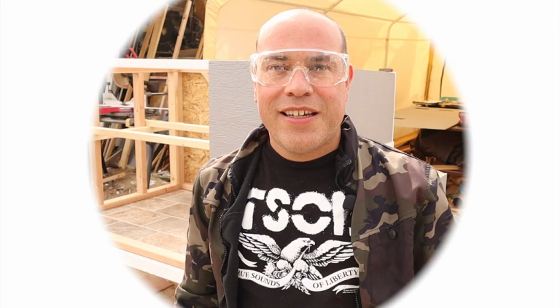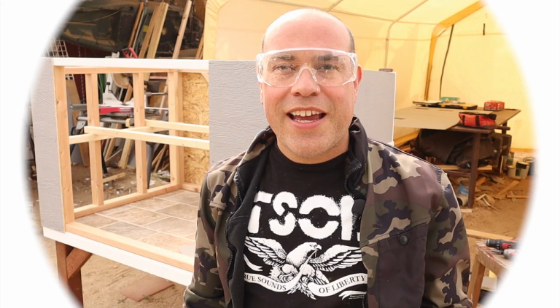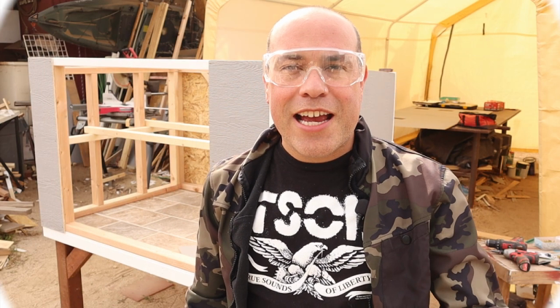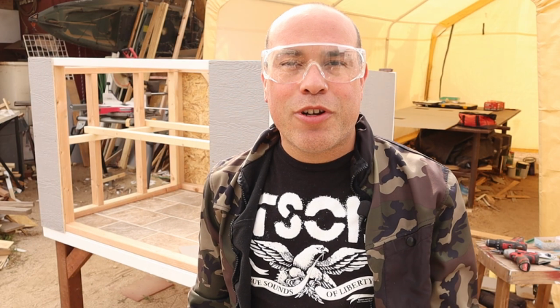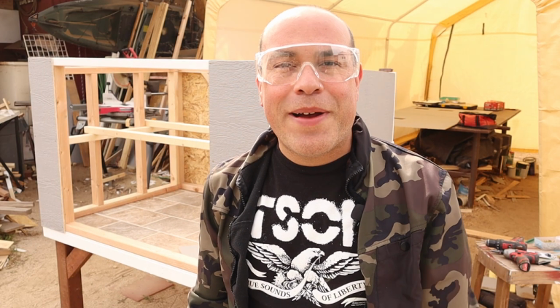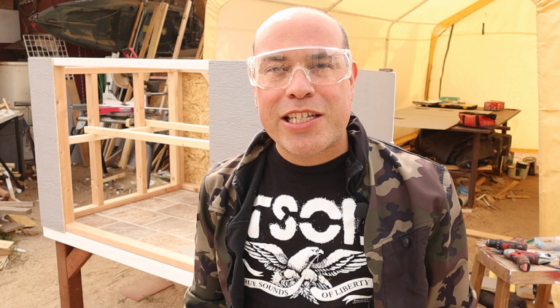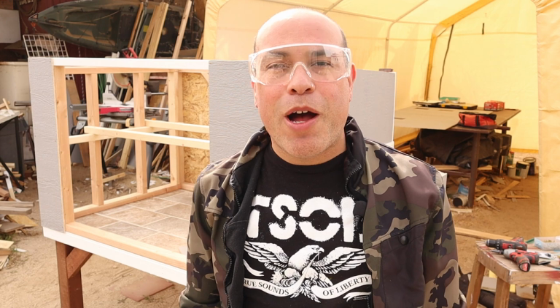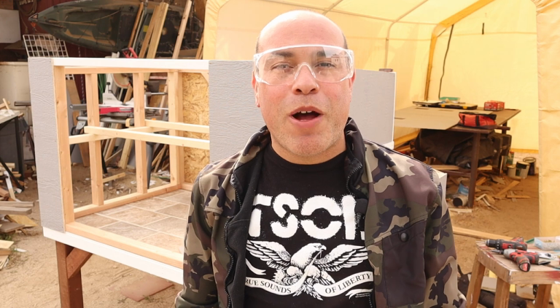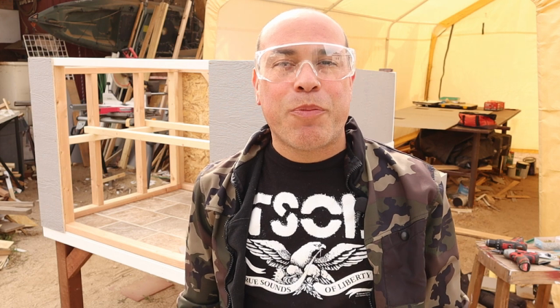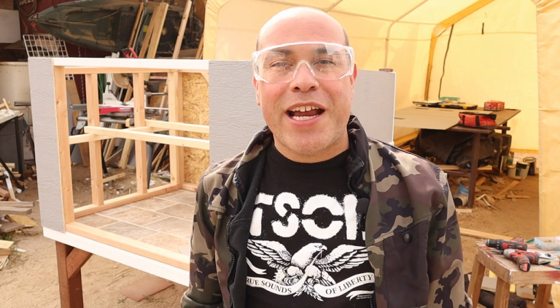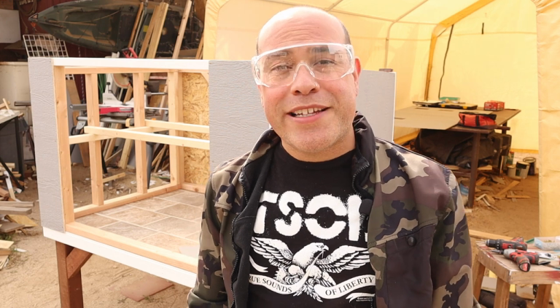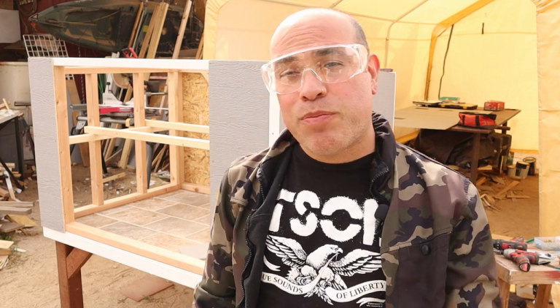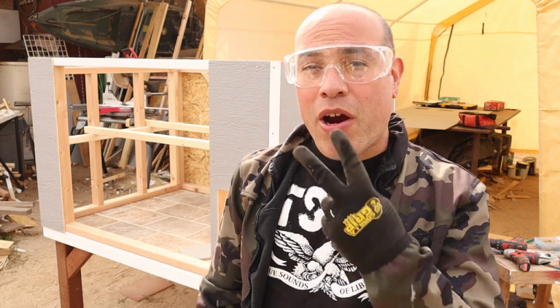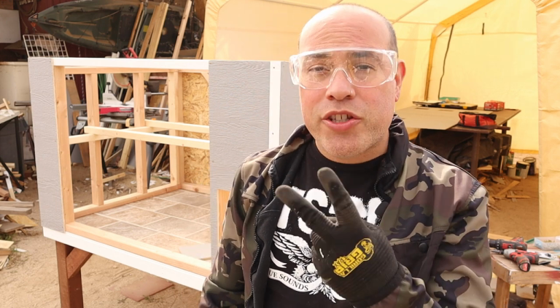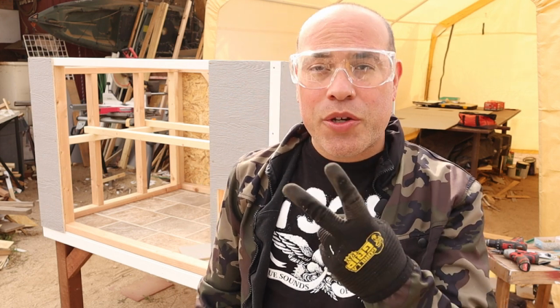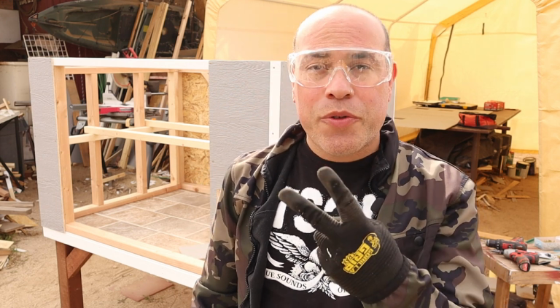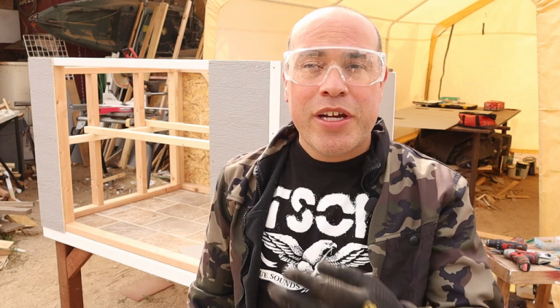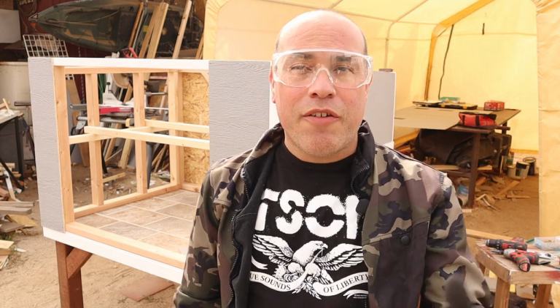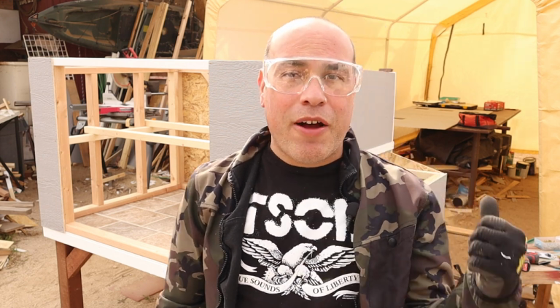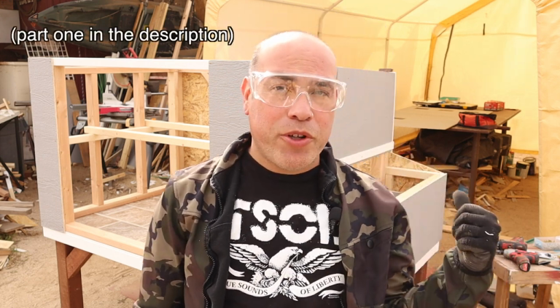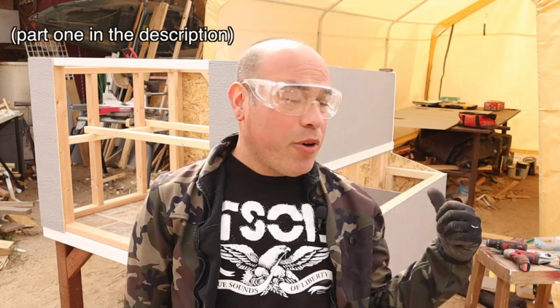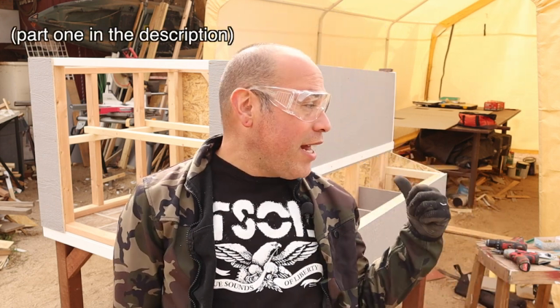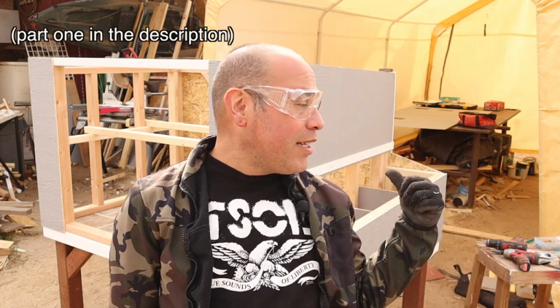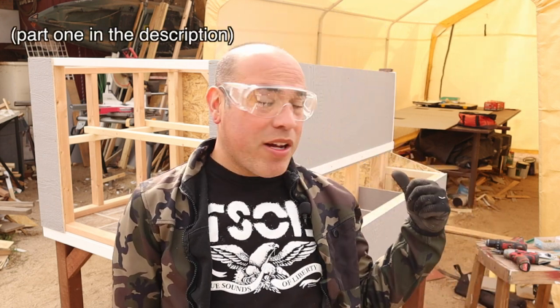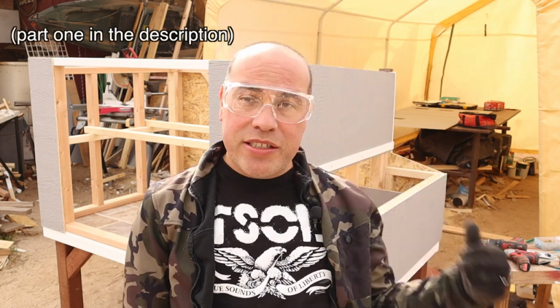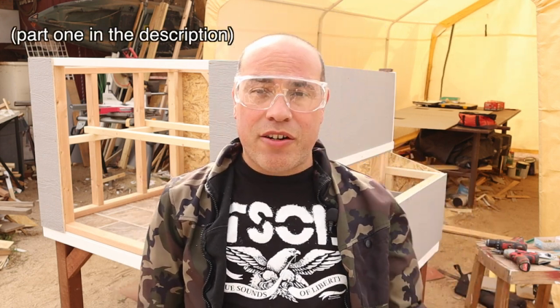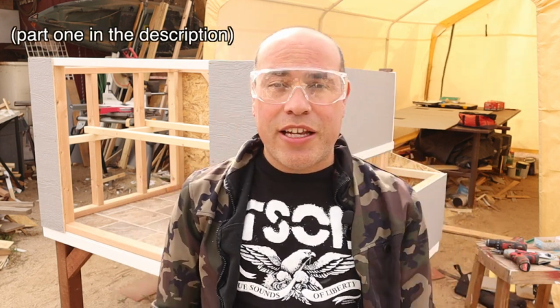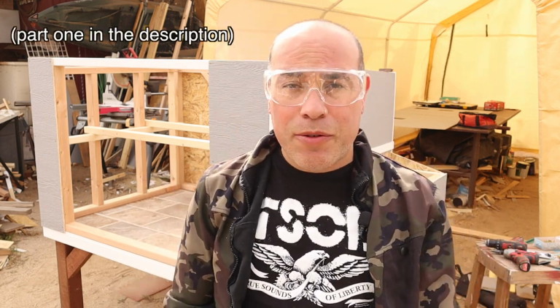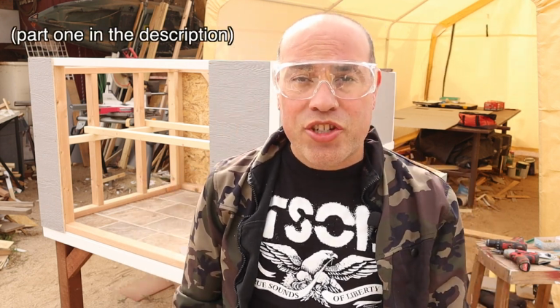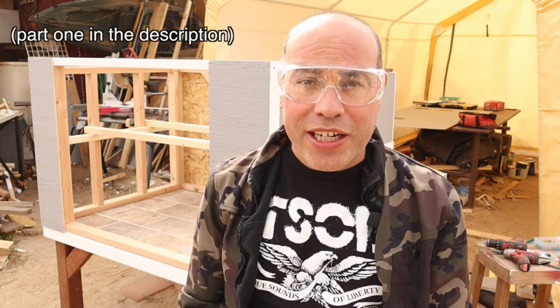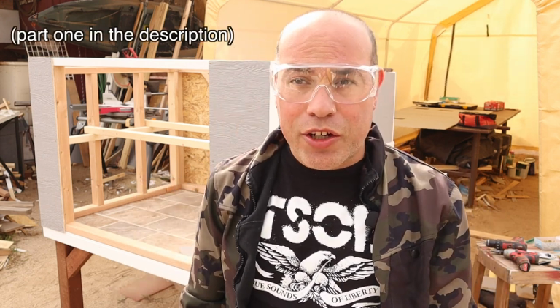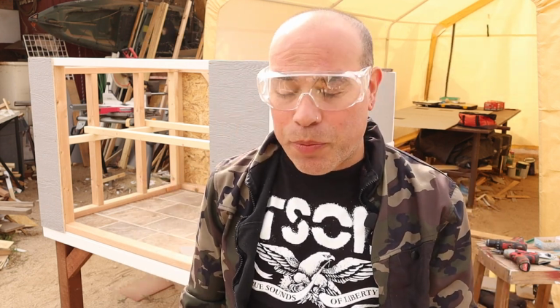Hey guys, welcome back to Bok Bok Bouquet. This is part two of how we do our nesting boxes on our DIY chicken coop.